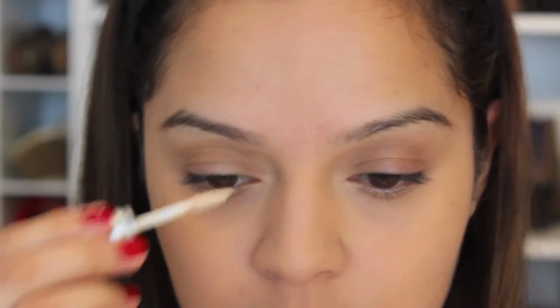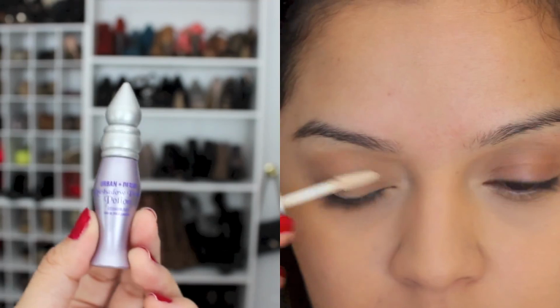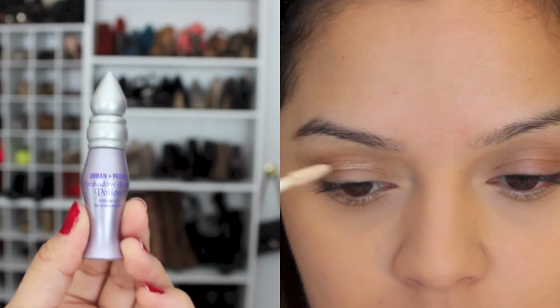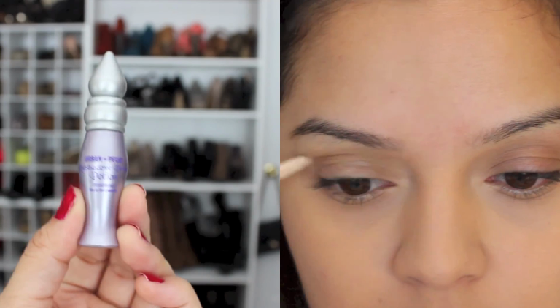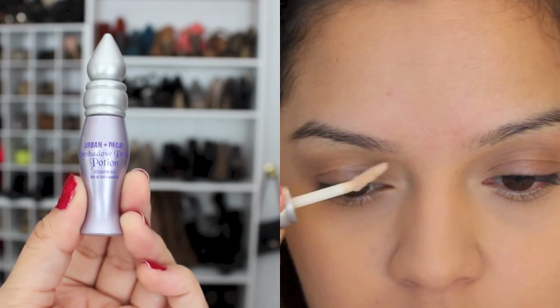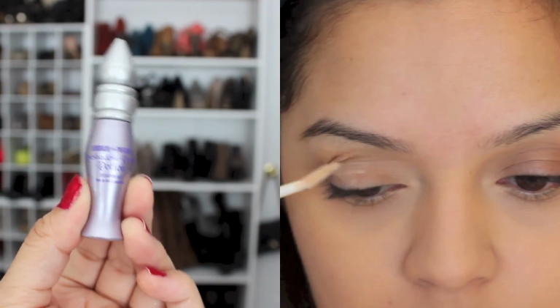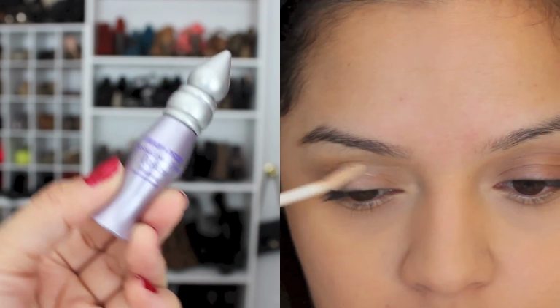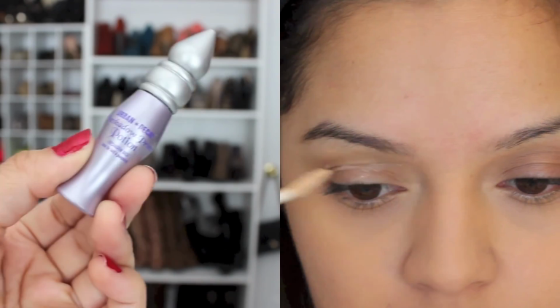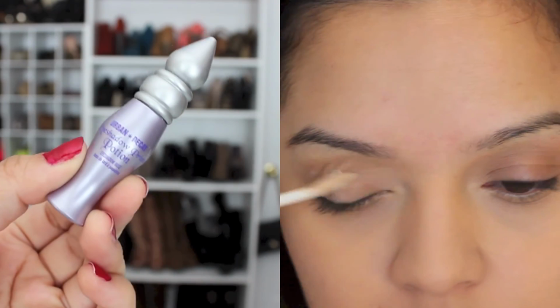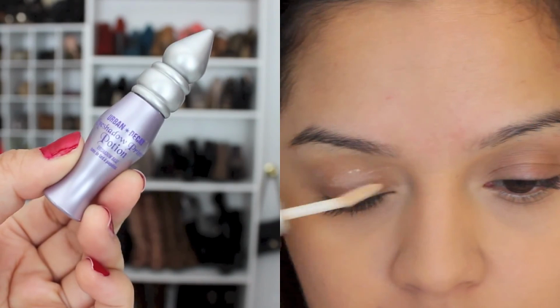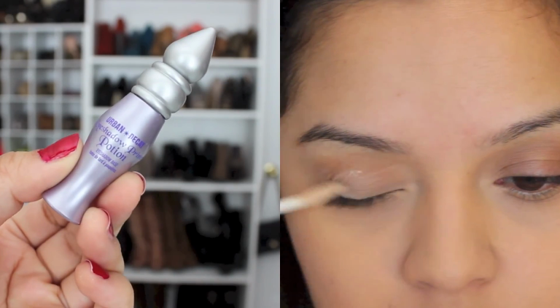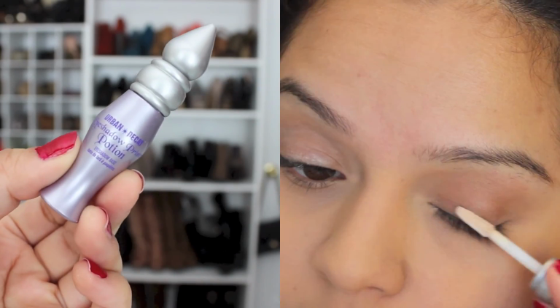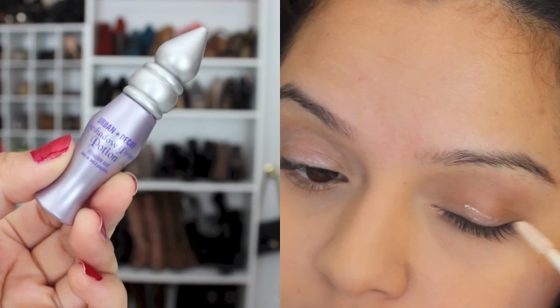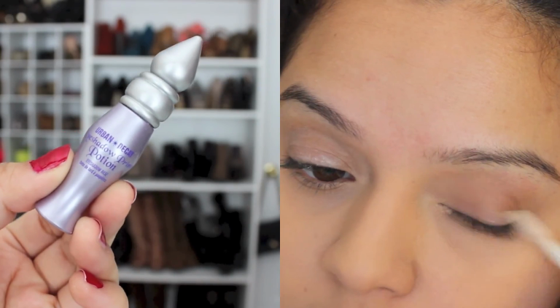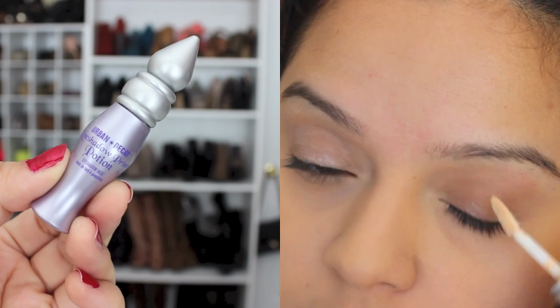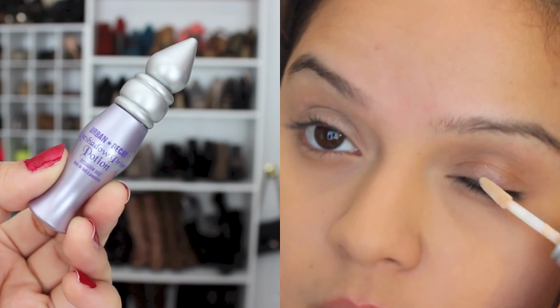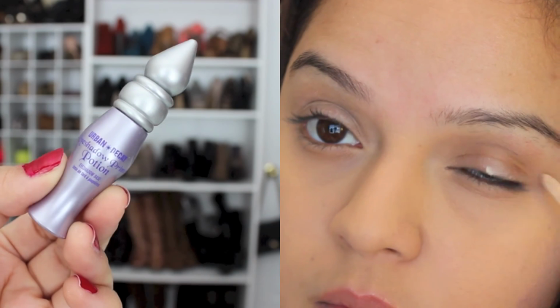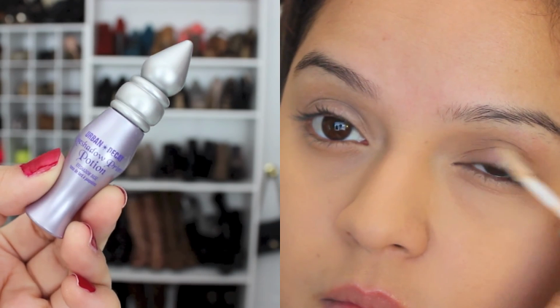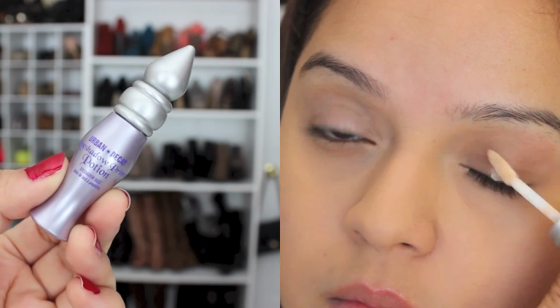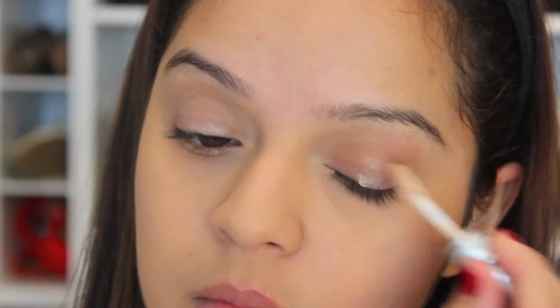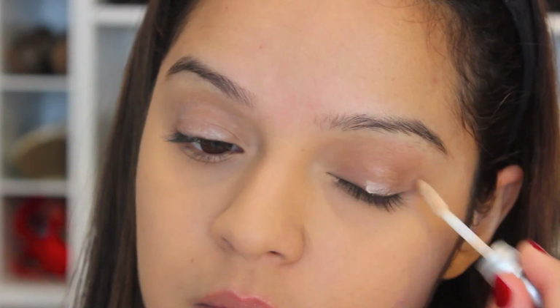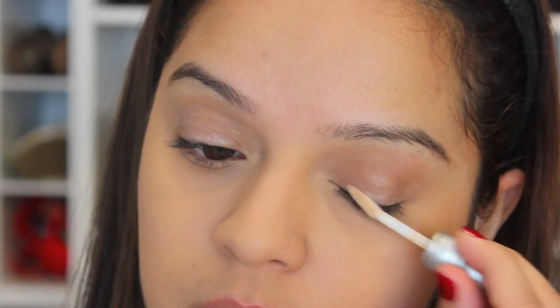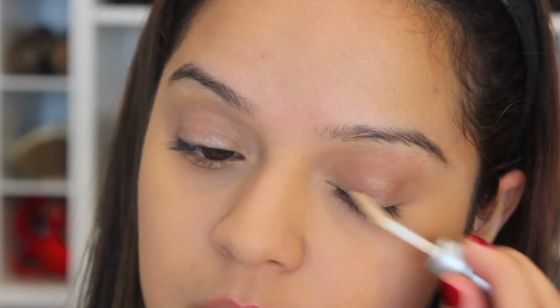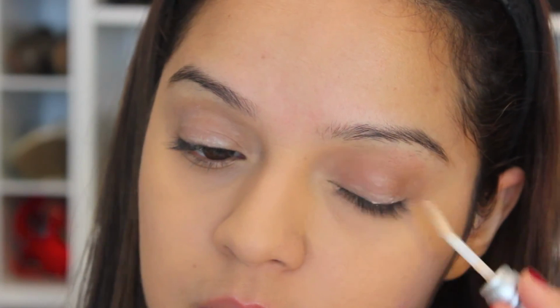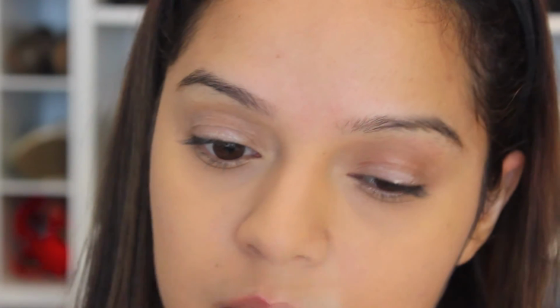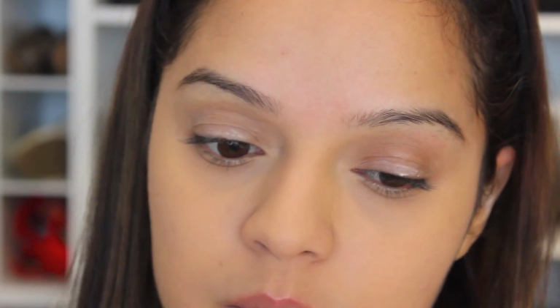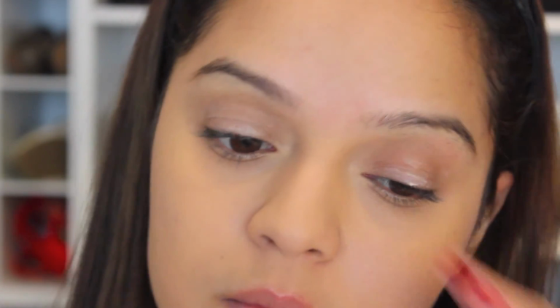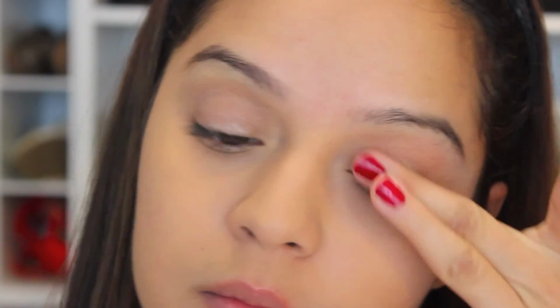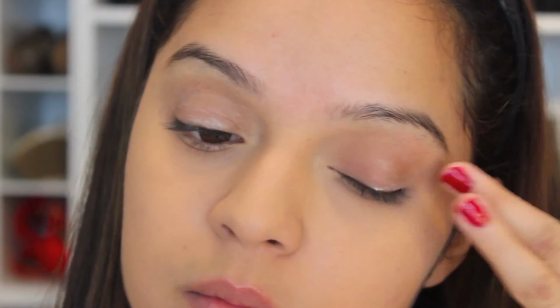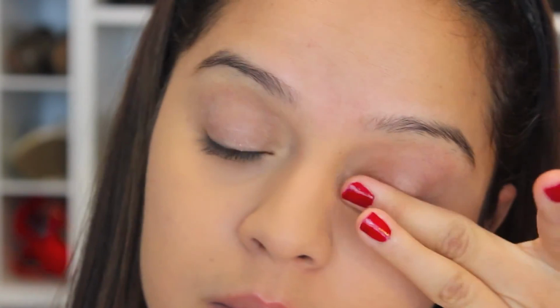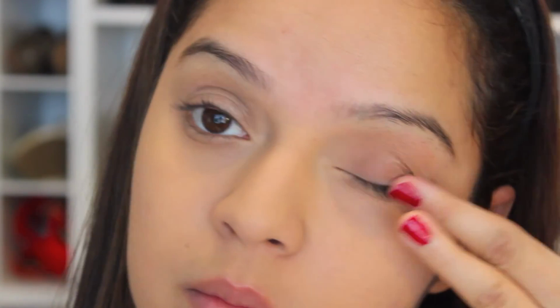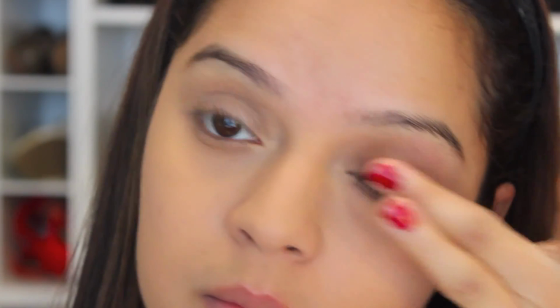Next I'm going to be taking some eyelid primer and just spreading that all over my lids to get them ready for my eyeshadows.